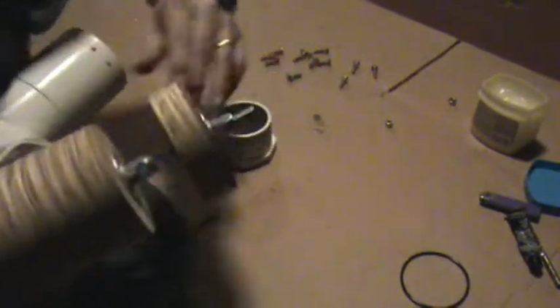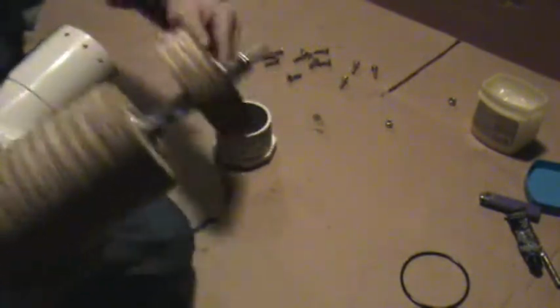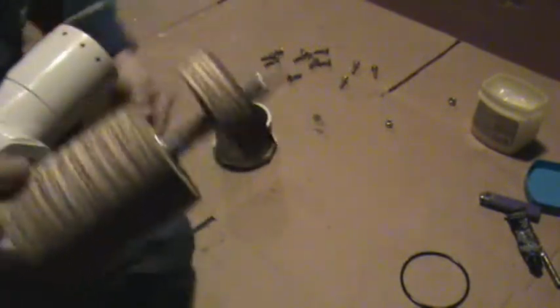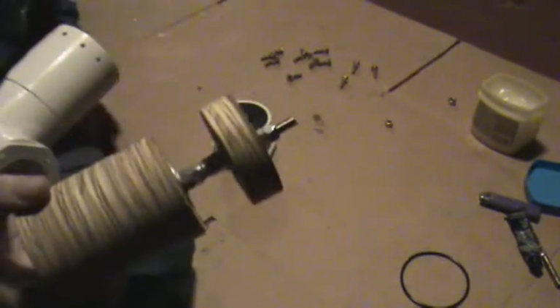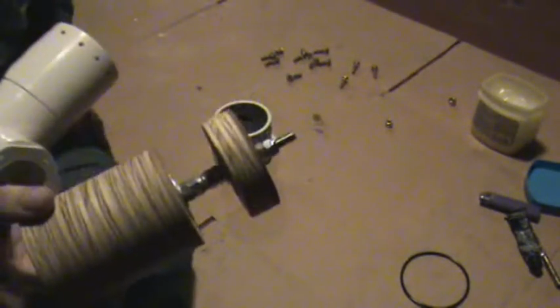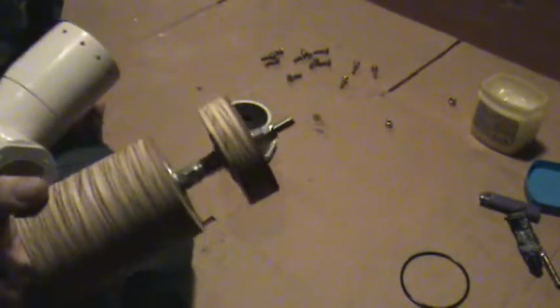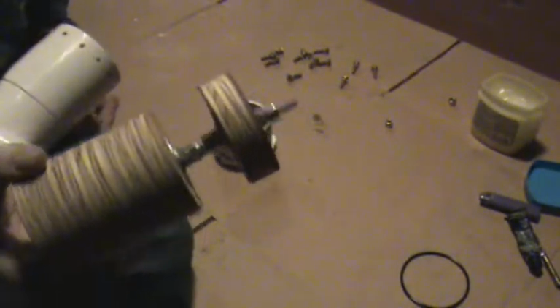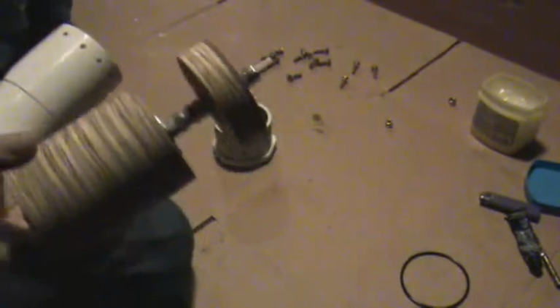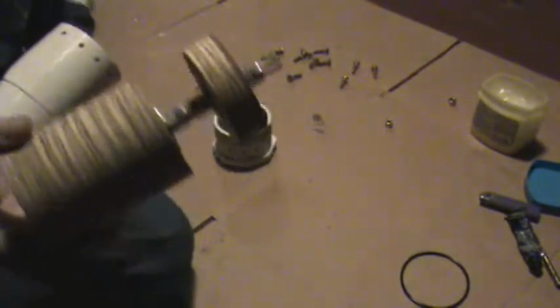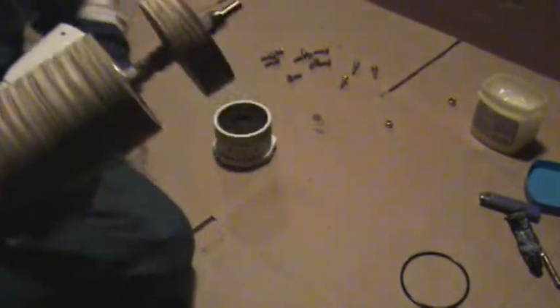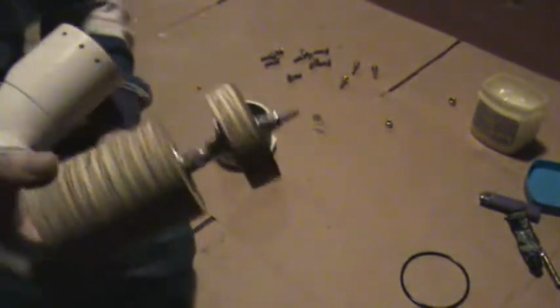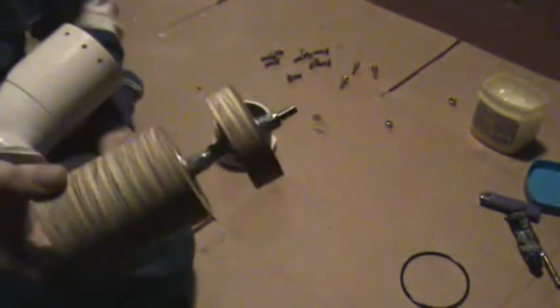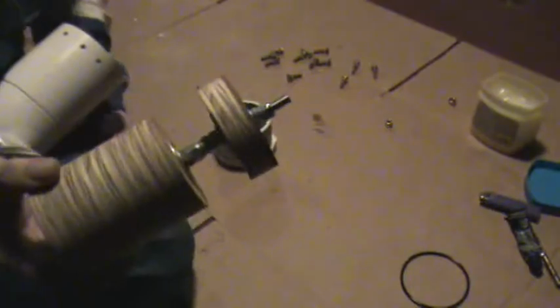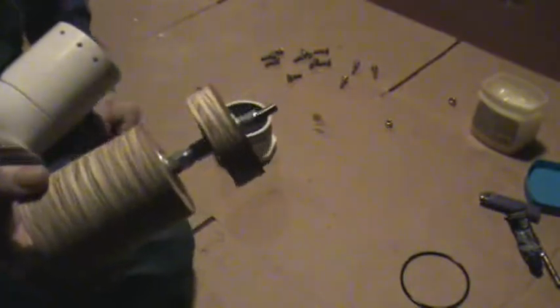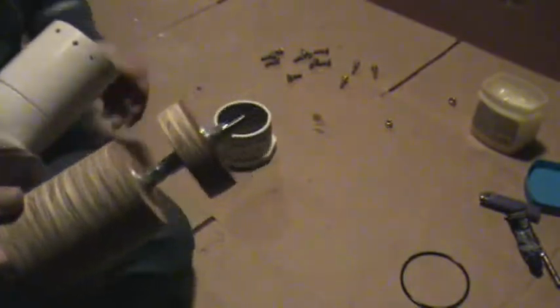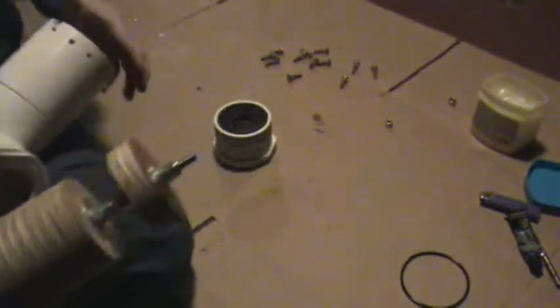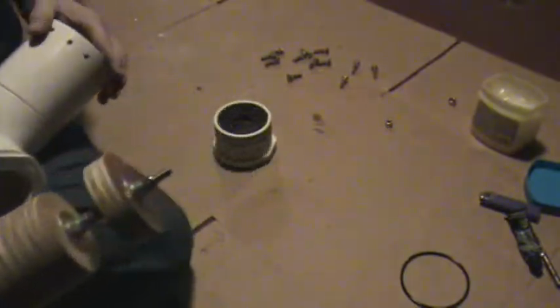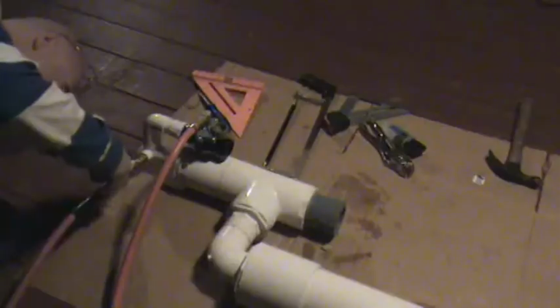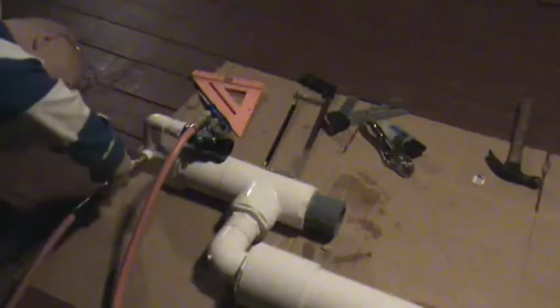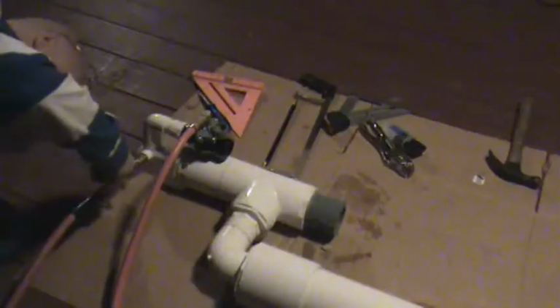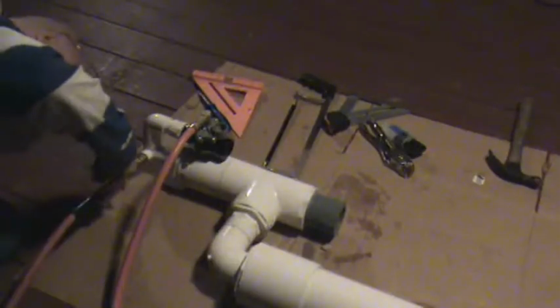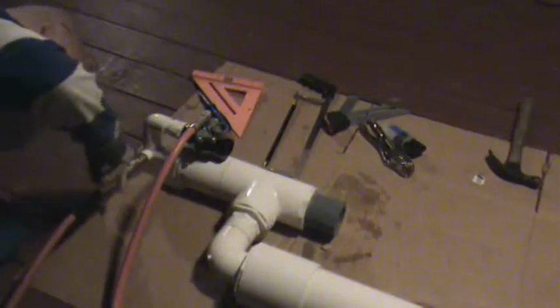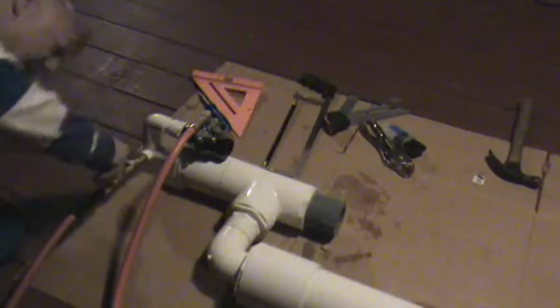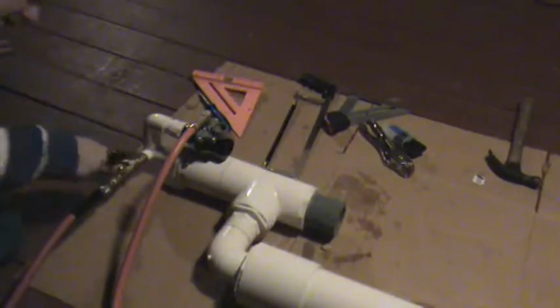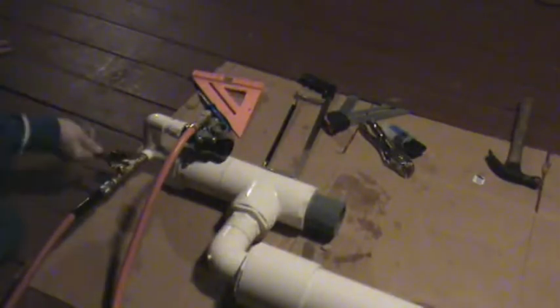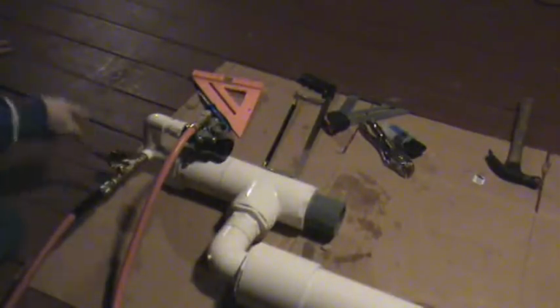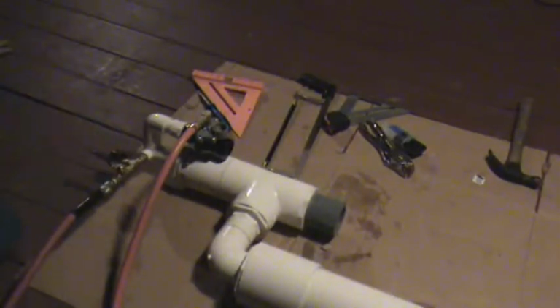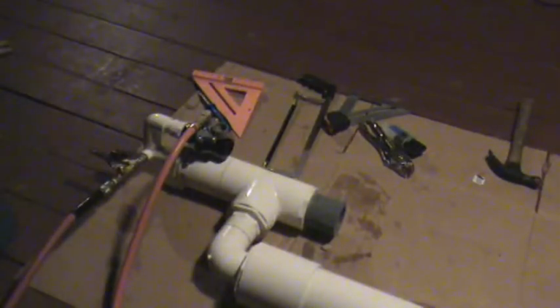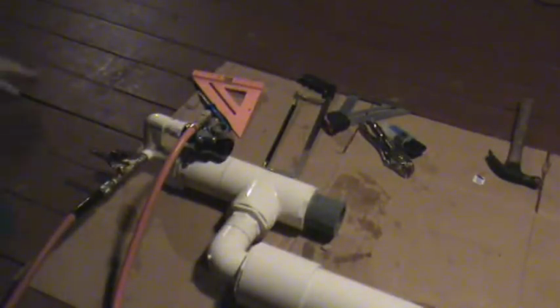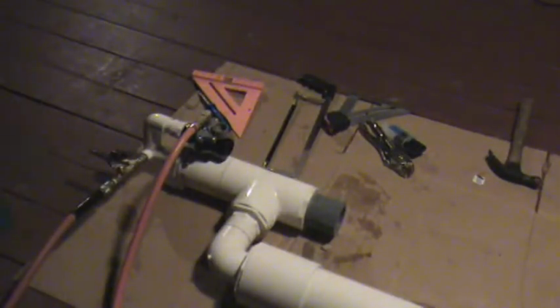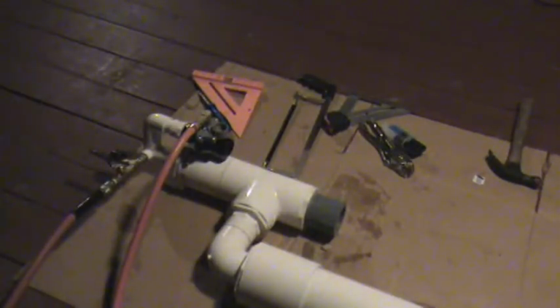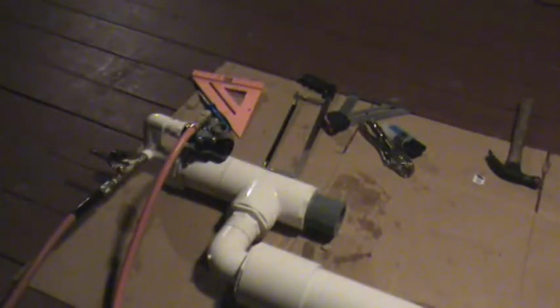I'm going to go ahead and build the gun with this and we're going to test it one time. It's about 50 PSI.